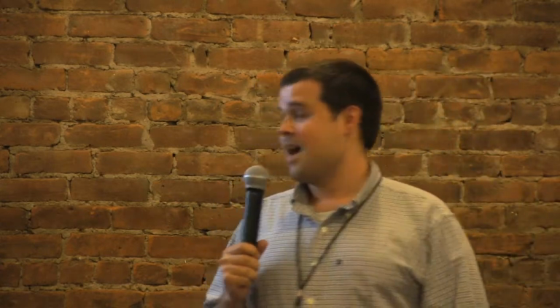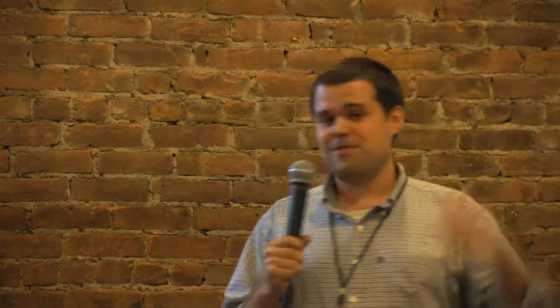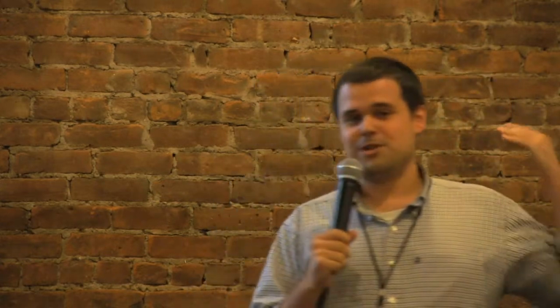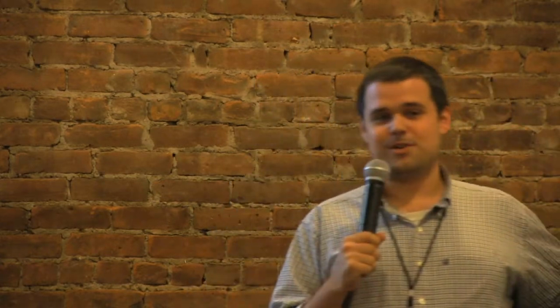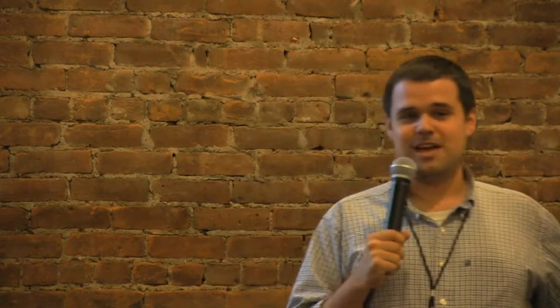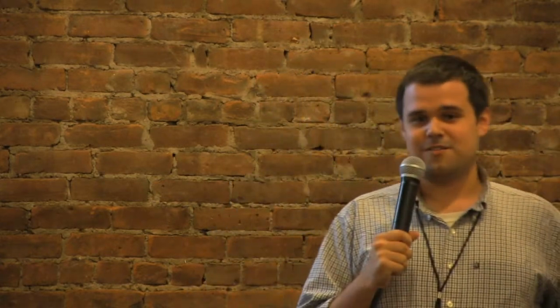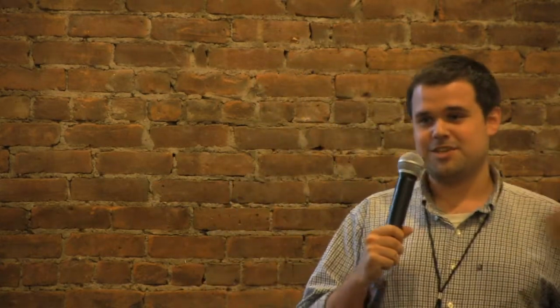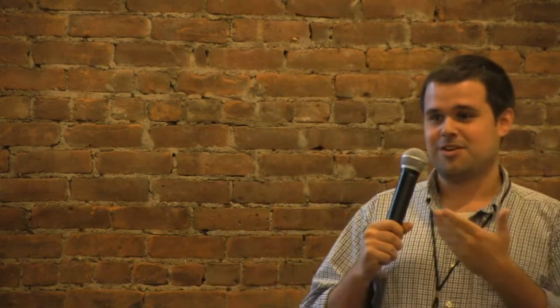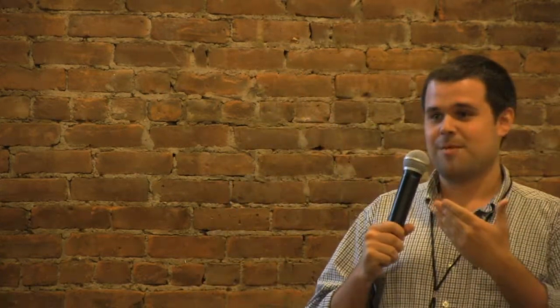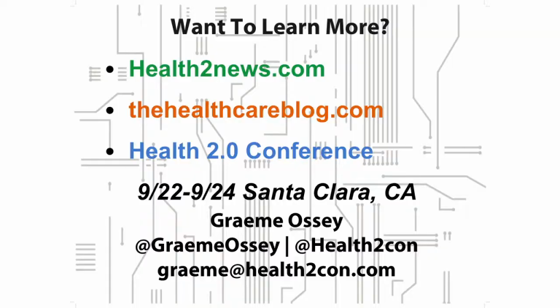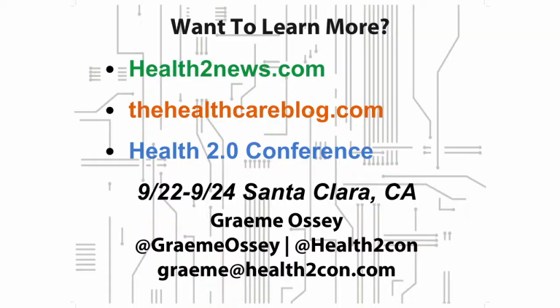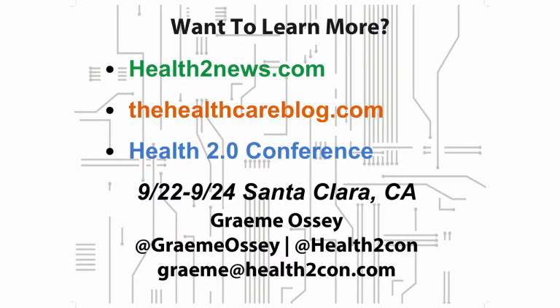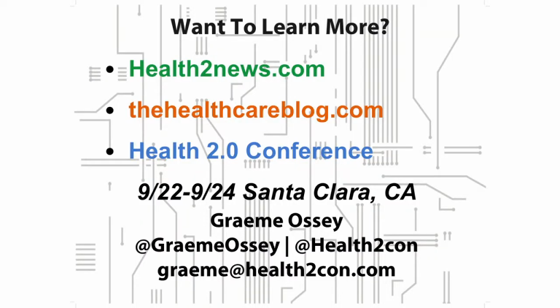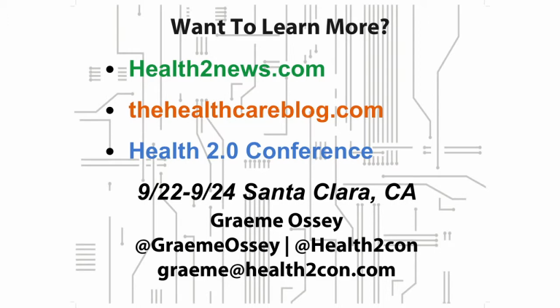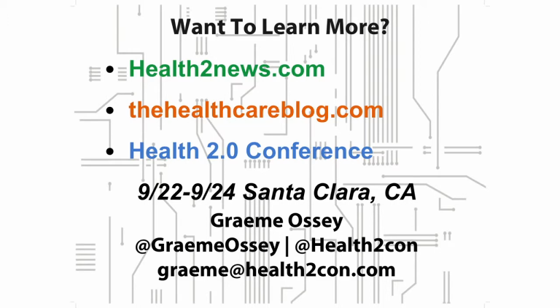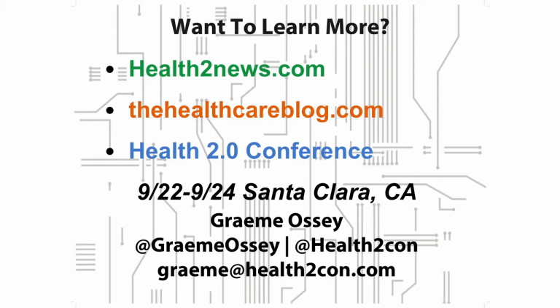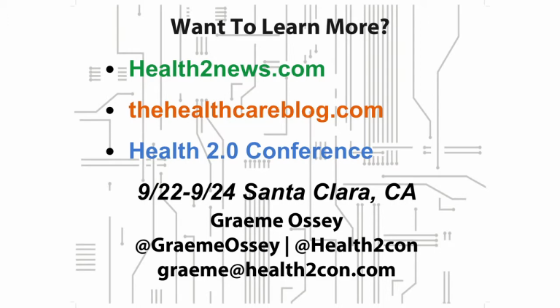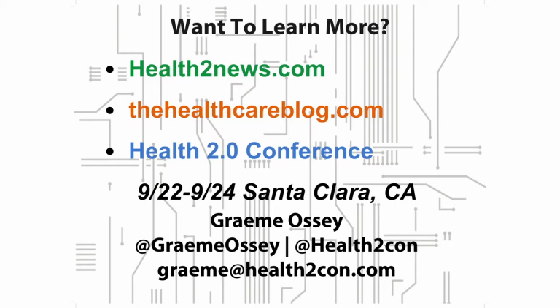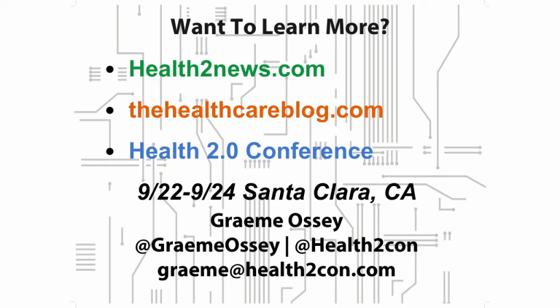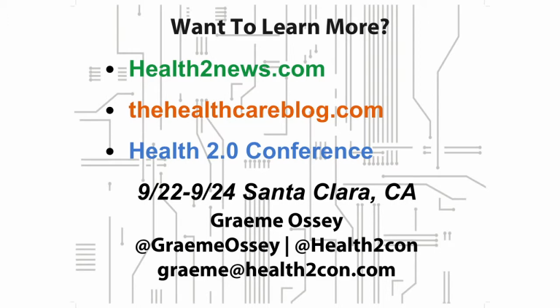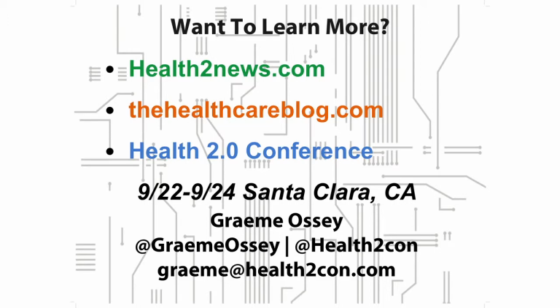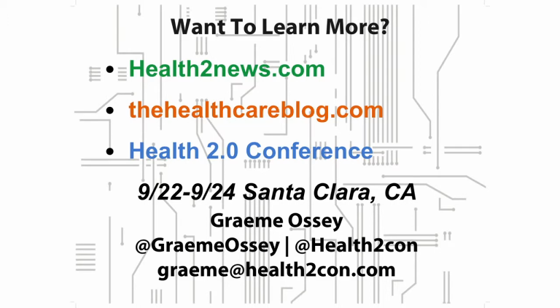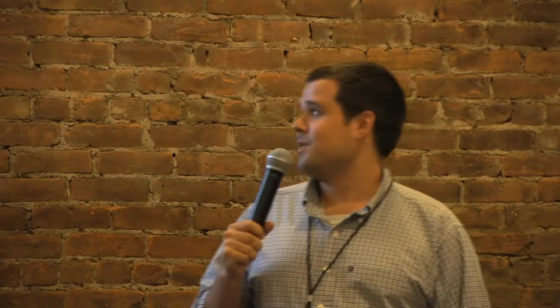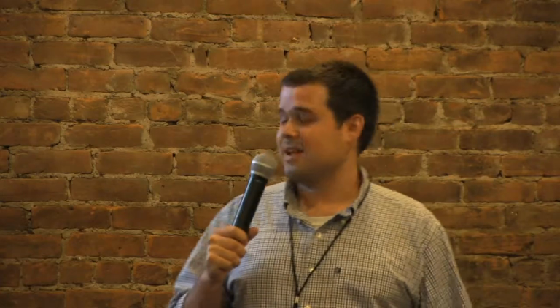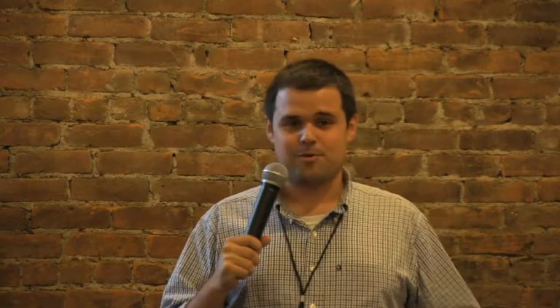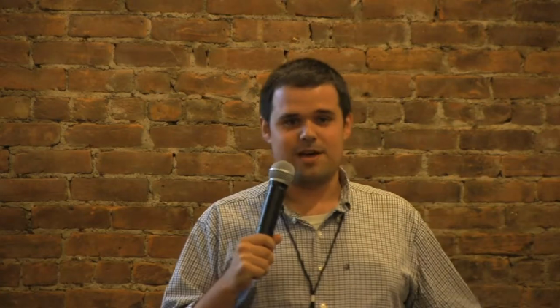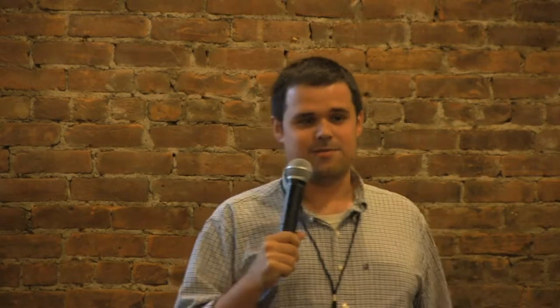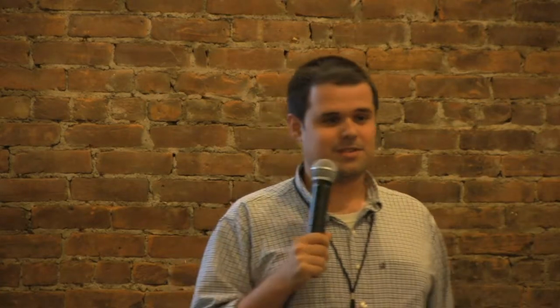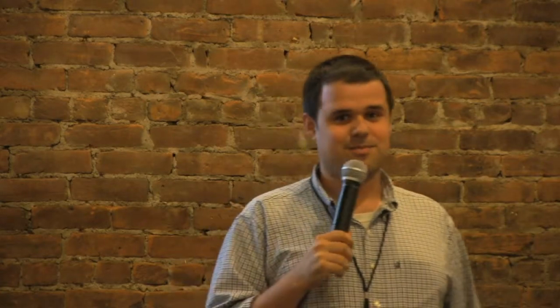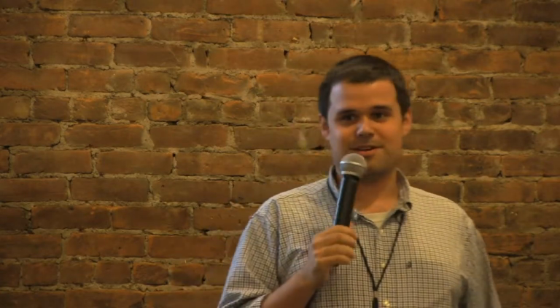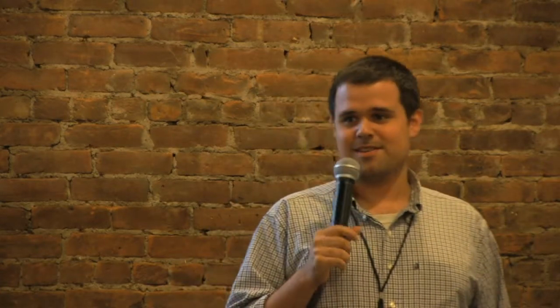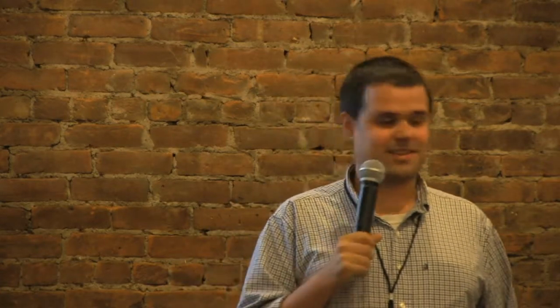If you want to join the conversation, there are a couple of ways on the screen to do that. You can talk to me afterwards. I'm Graham from Health 2.0. Thanks.